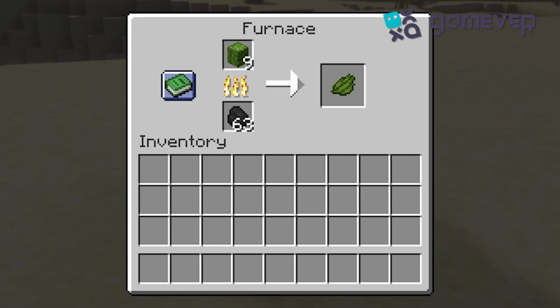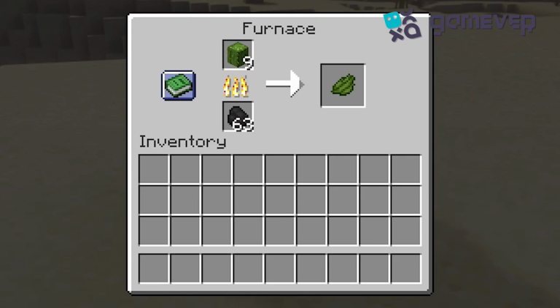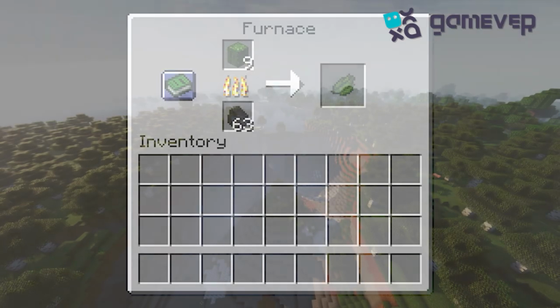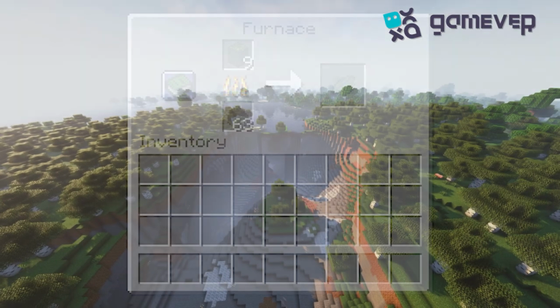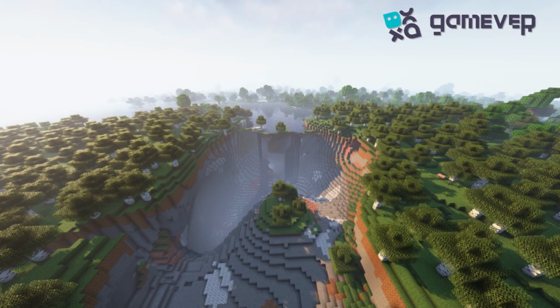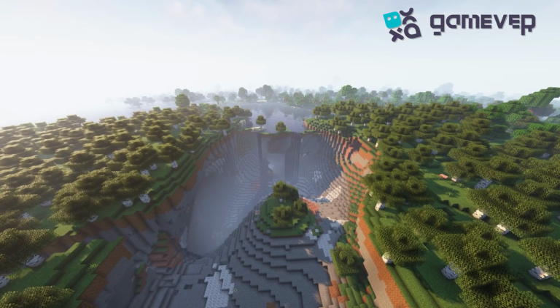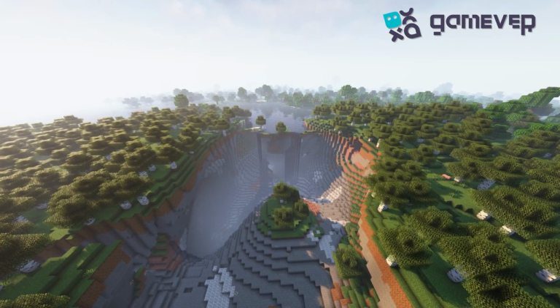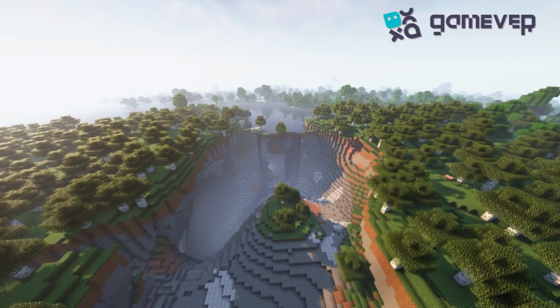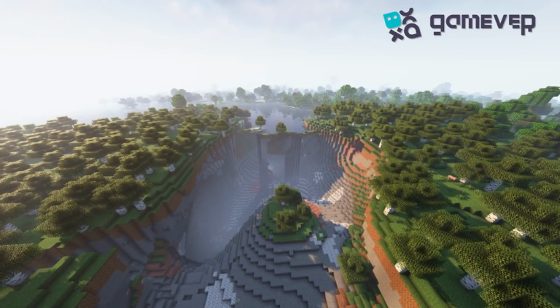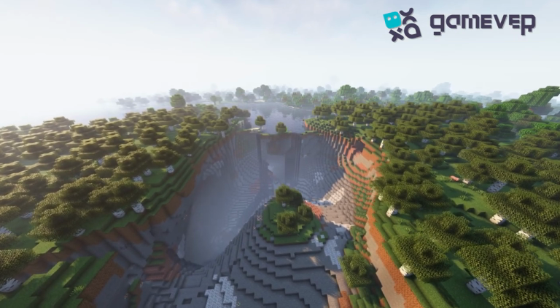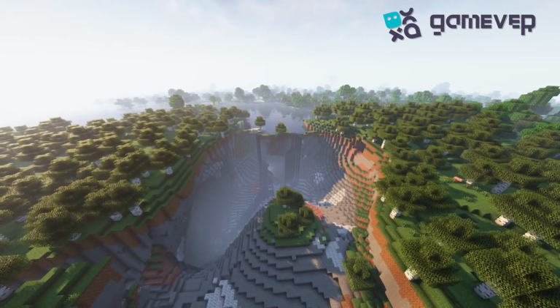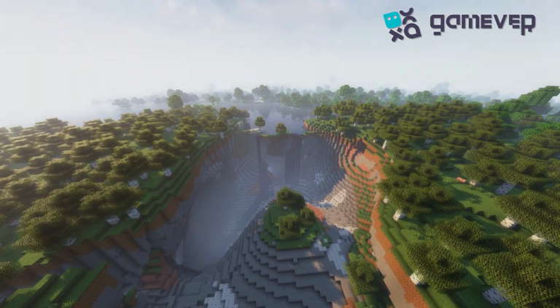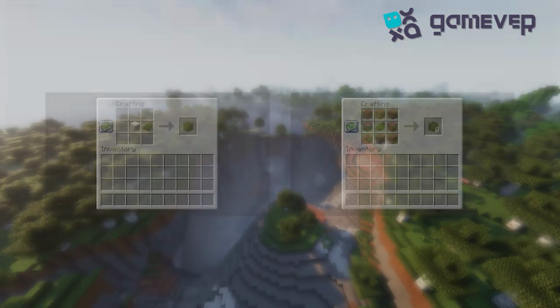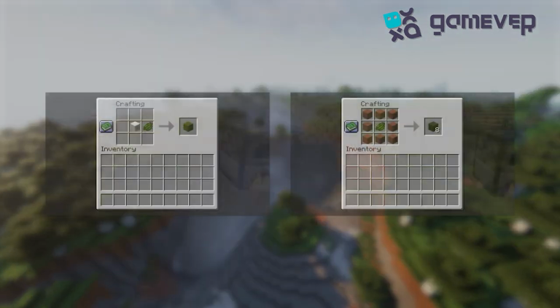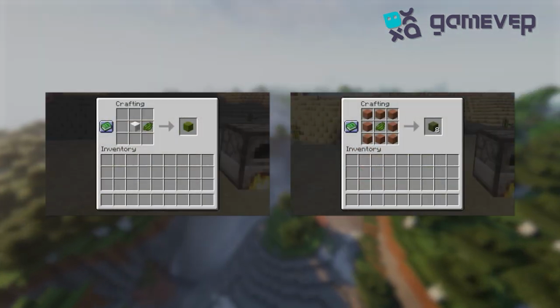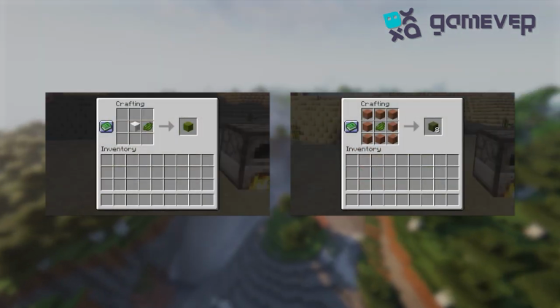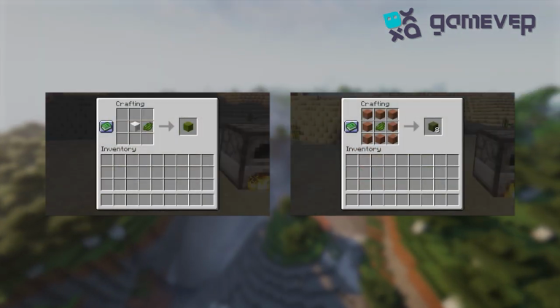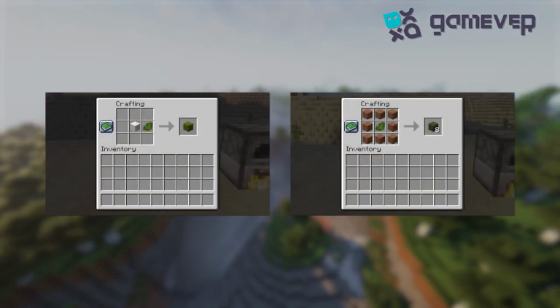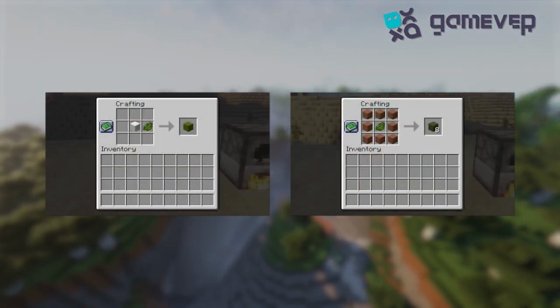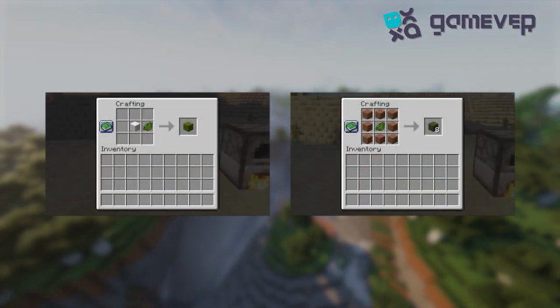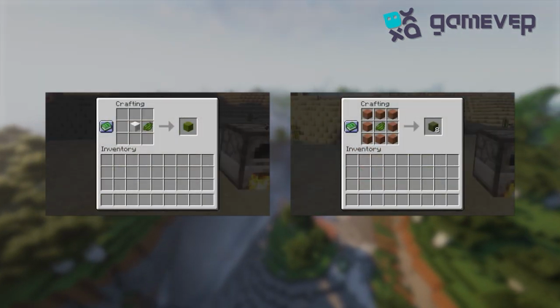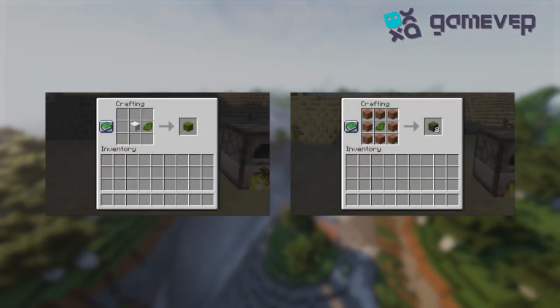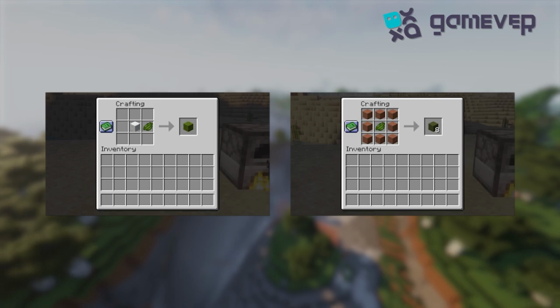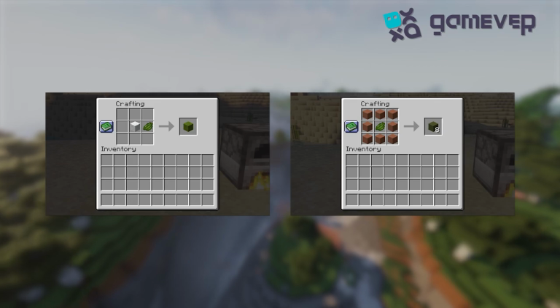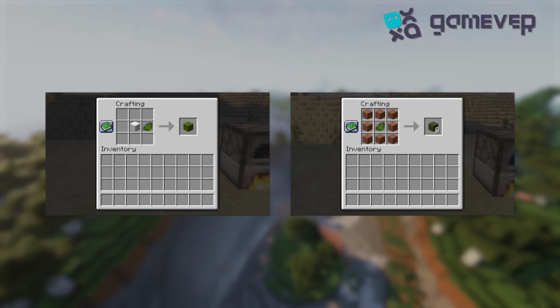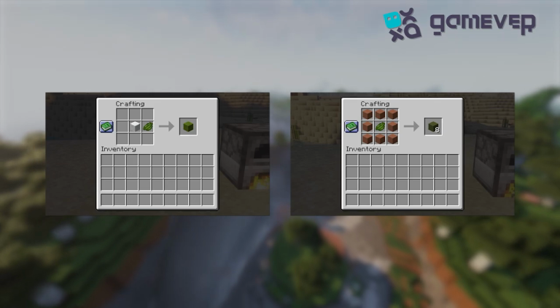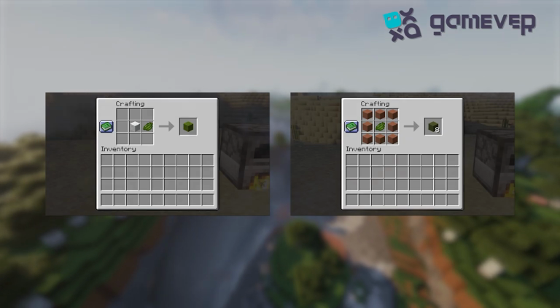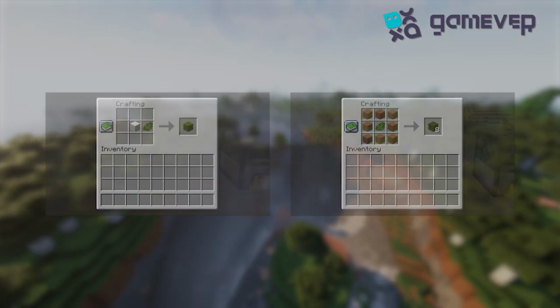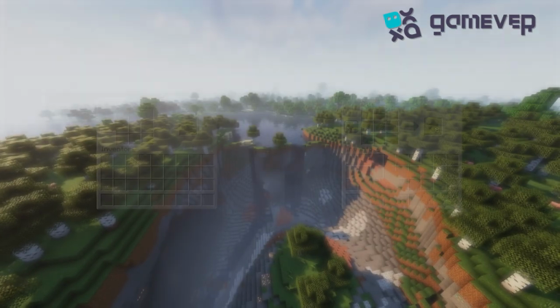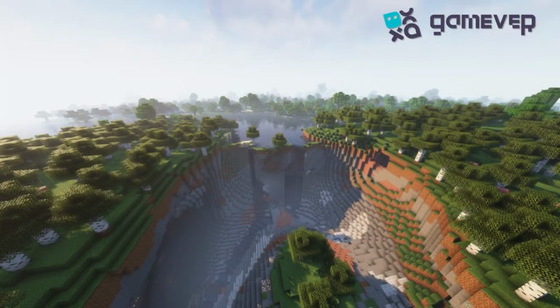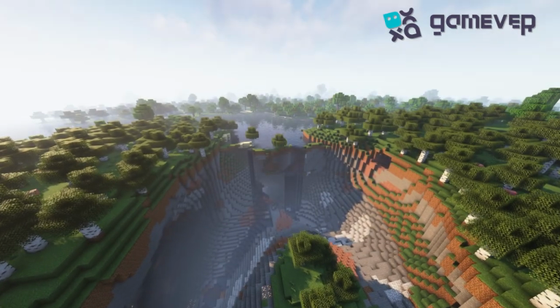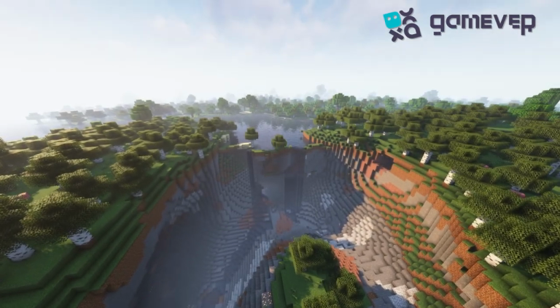There you have it! Use your green dye to spruce up wool, terracotta, or any other dyeable item in Minecraft. Happy crafting!